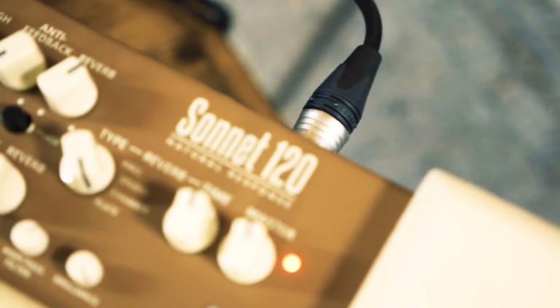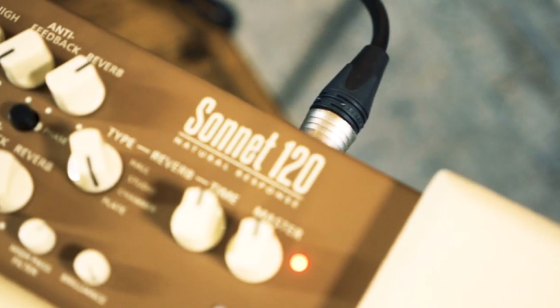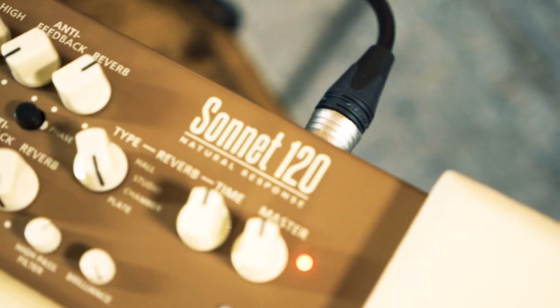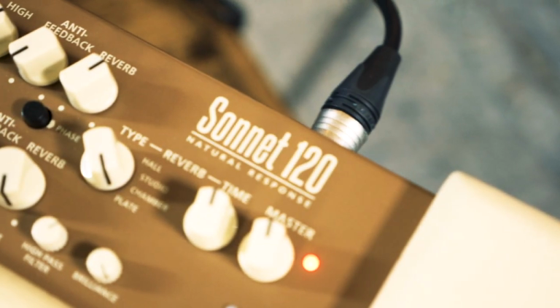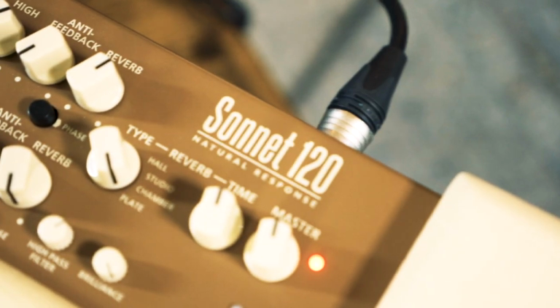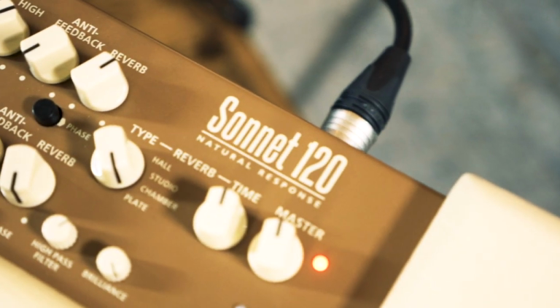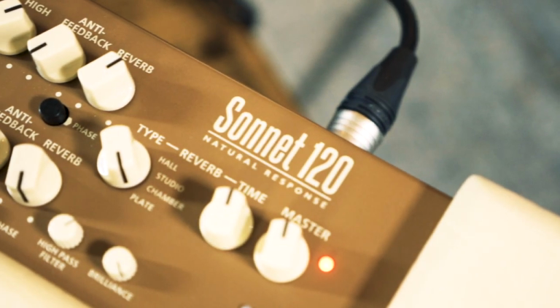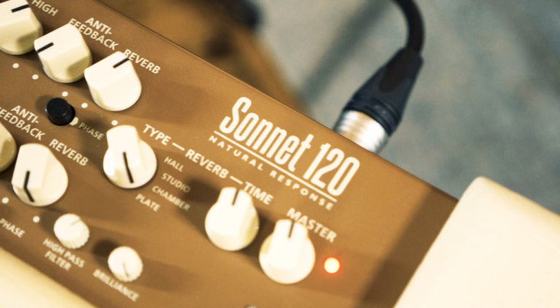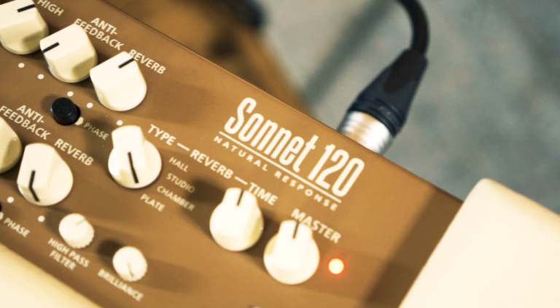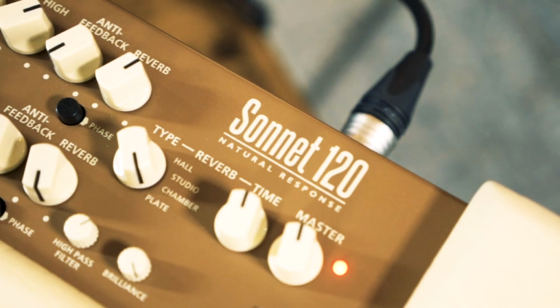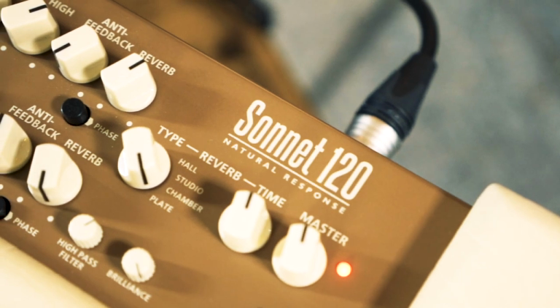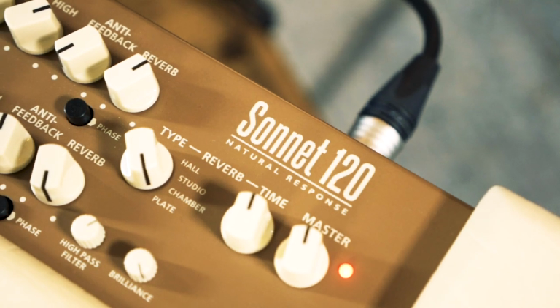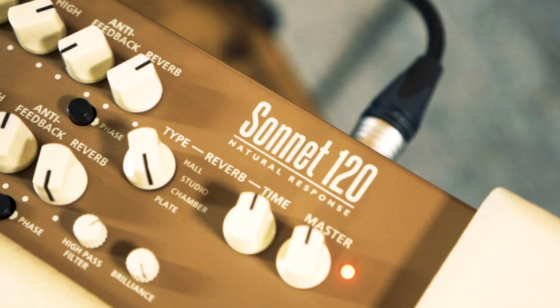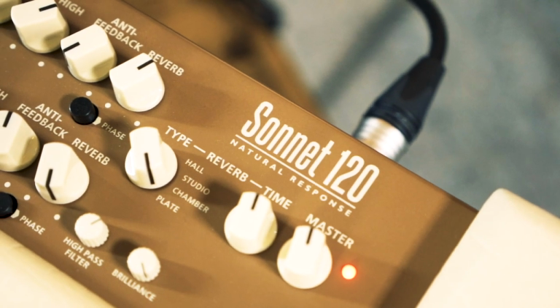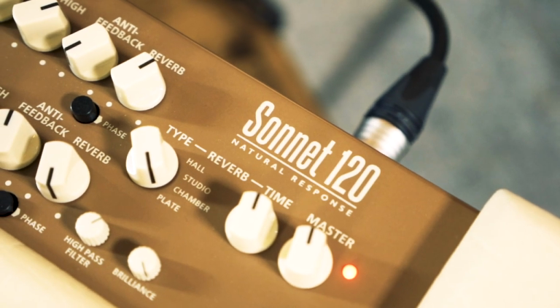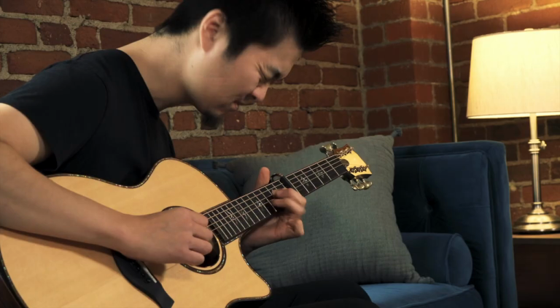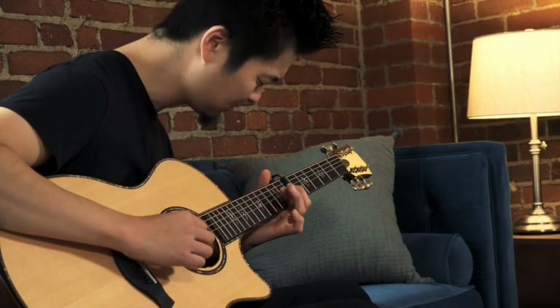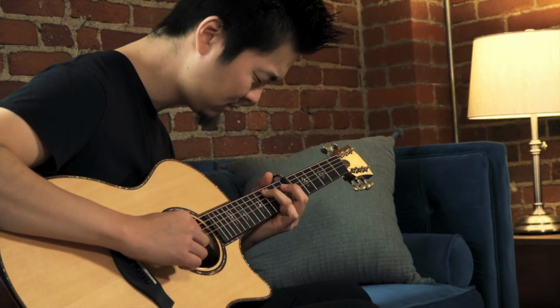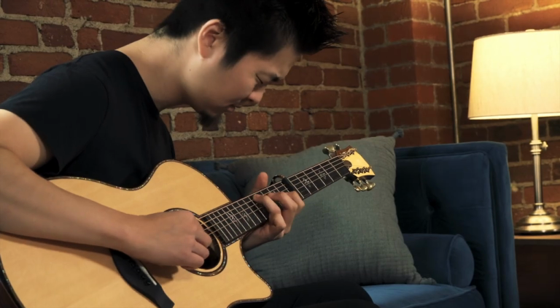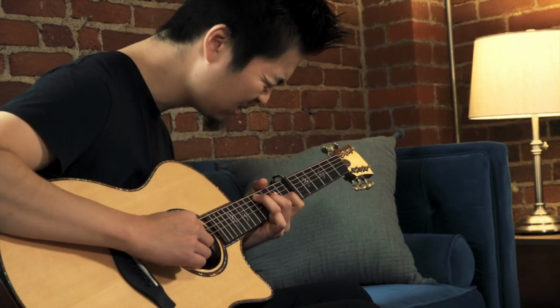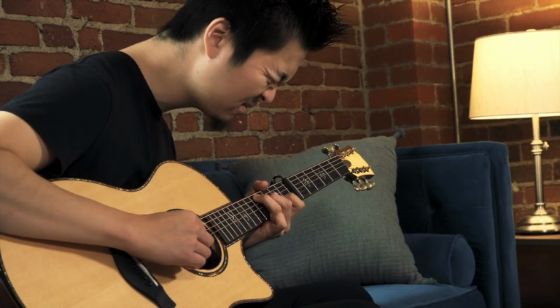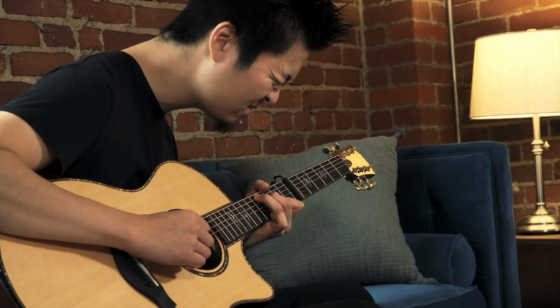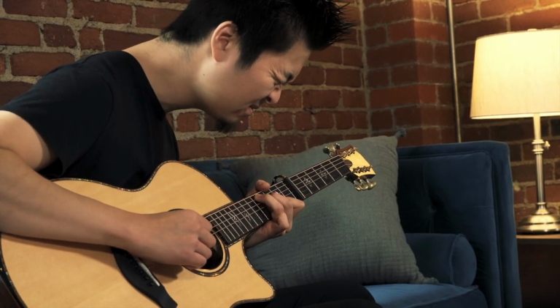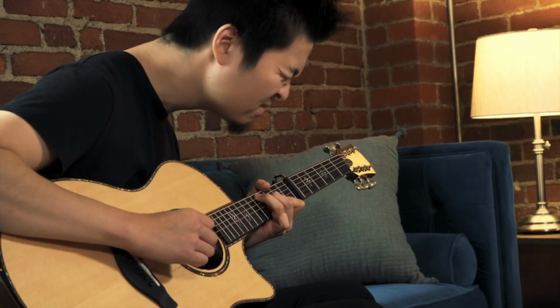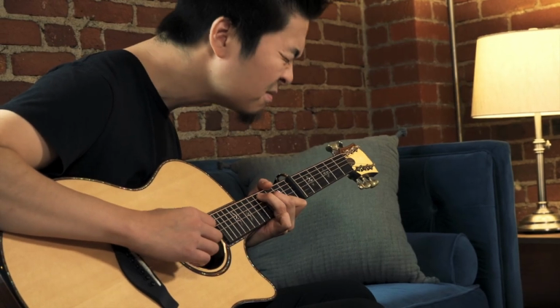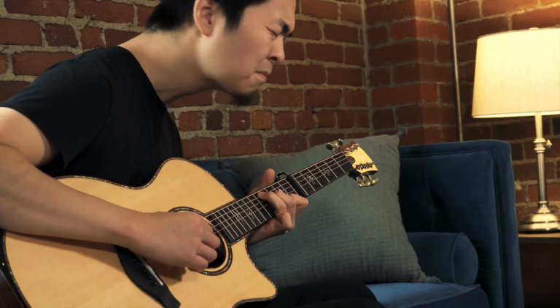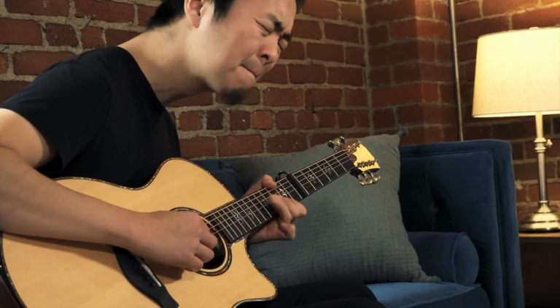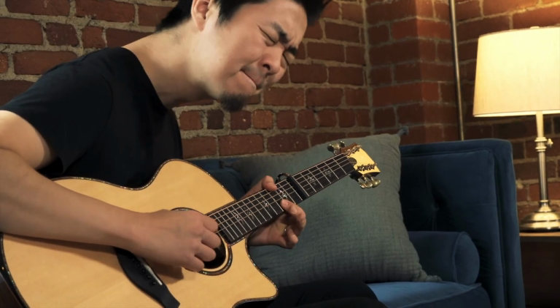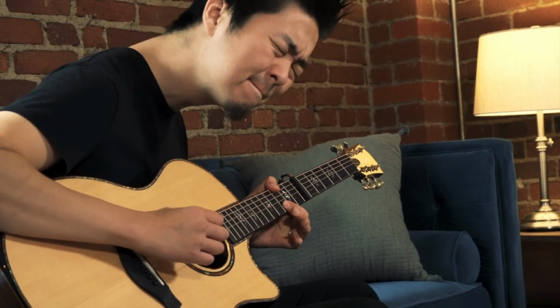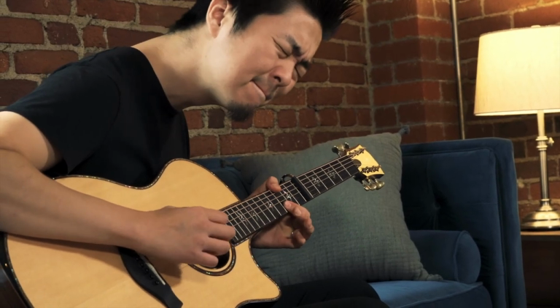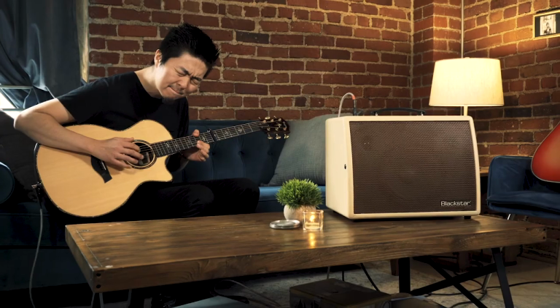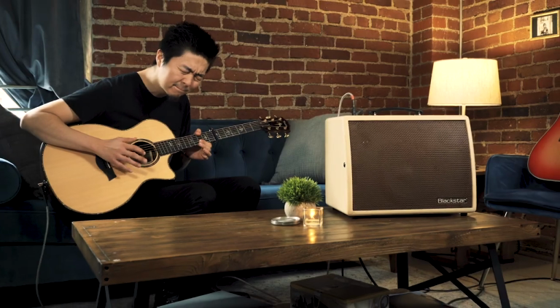The Sonnet 120 from Blackstar. It's an acoustic amp that sounds like, well, you.